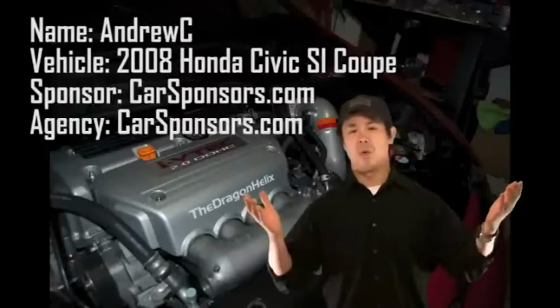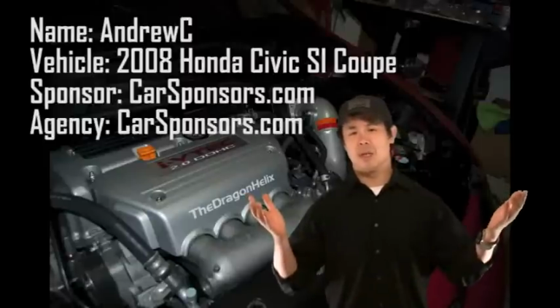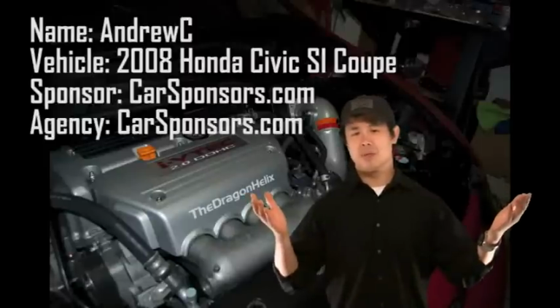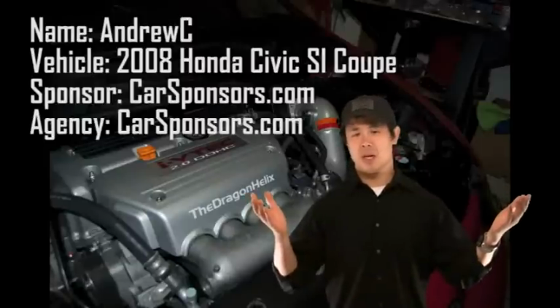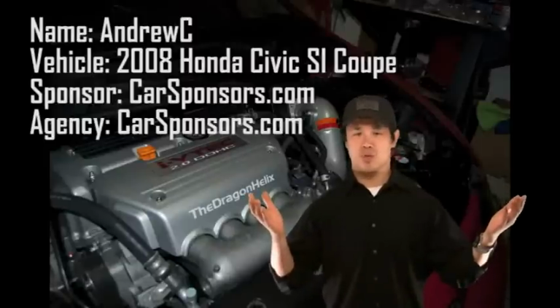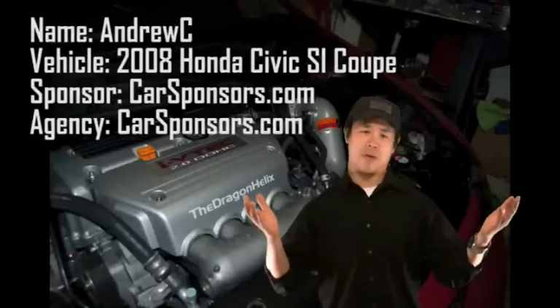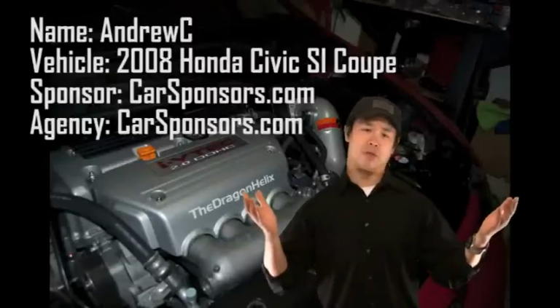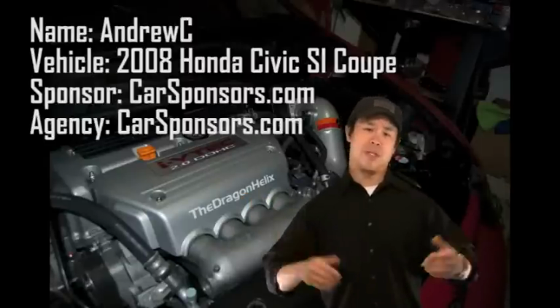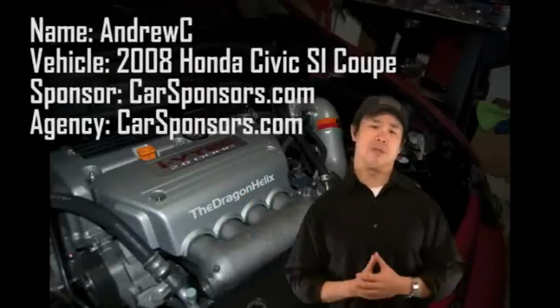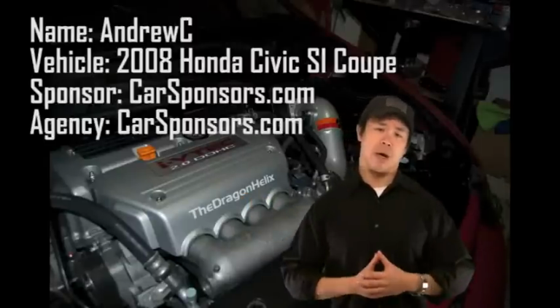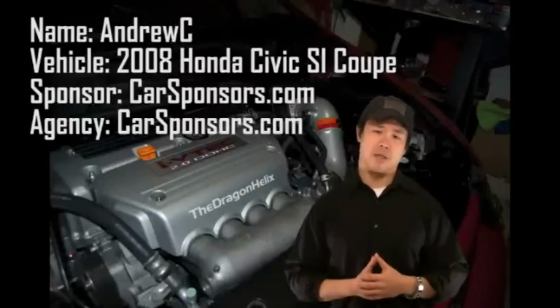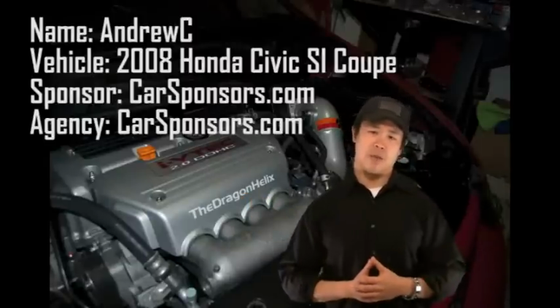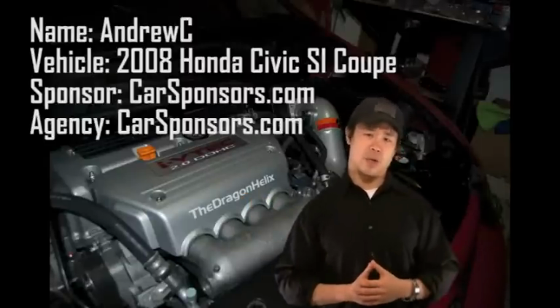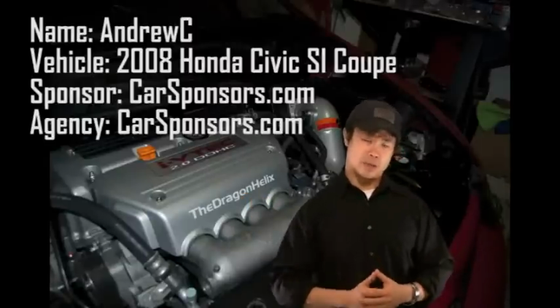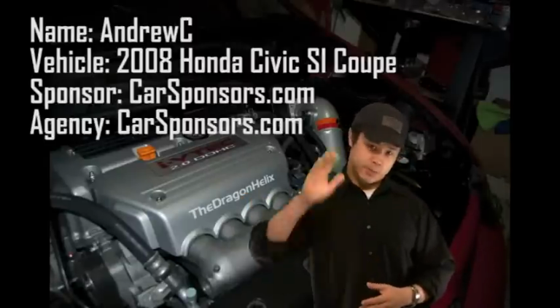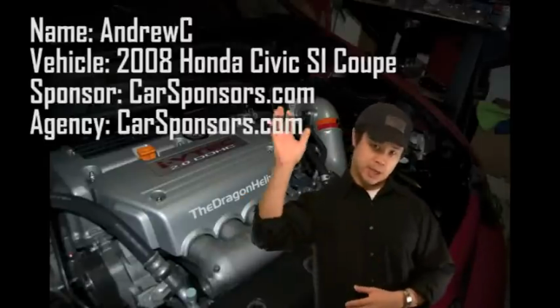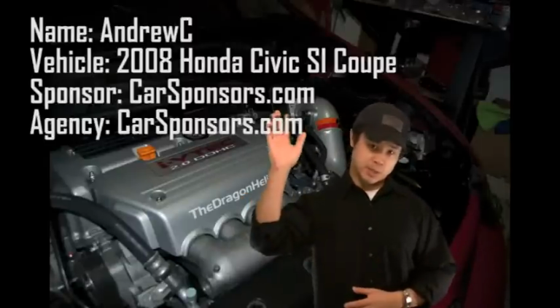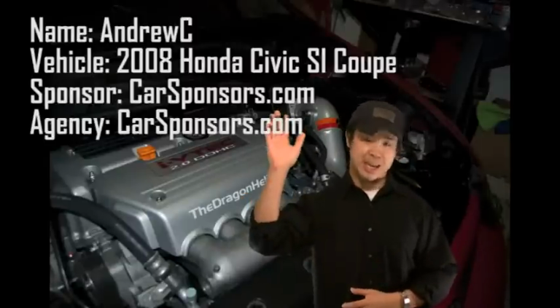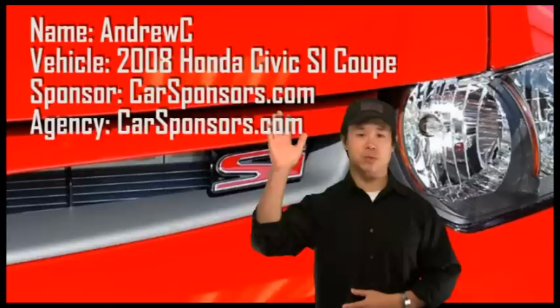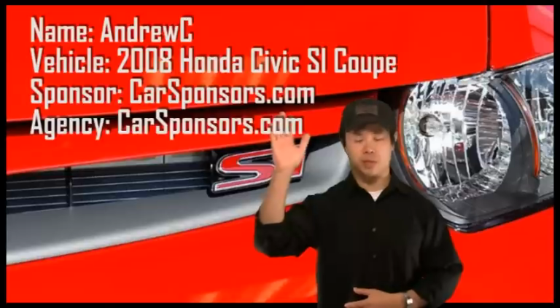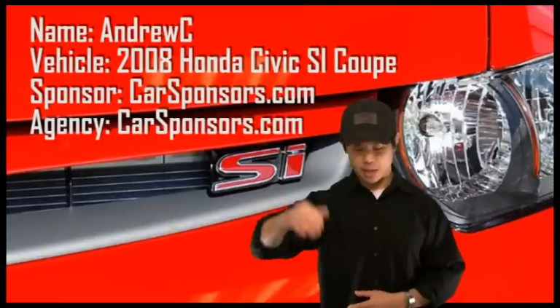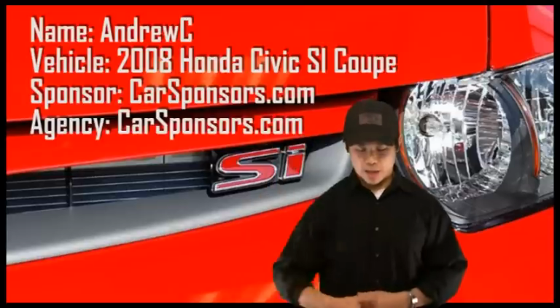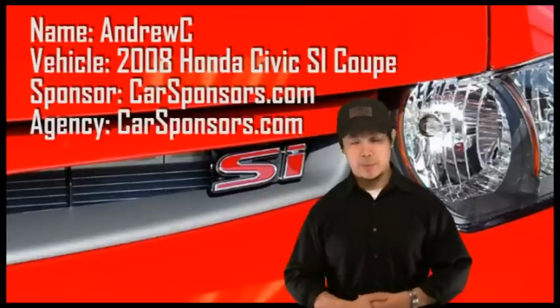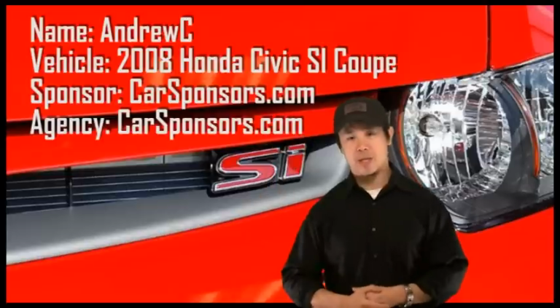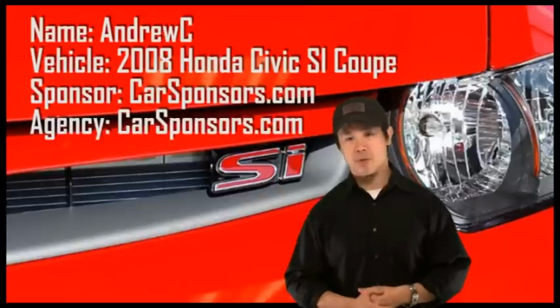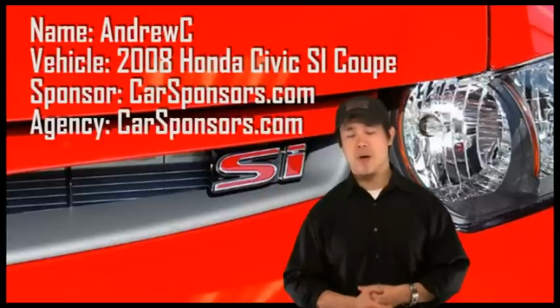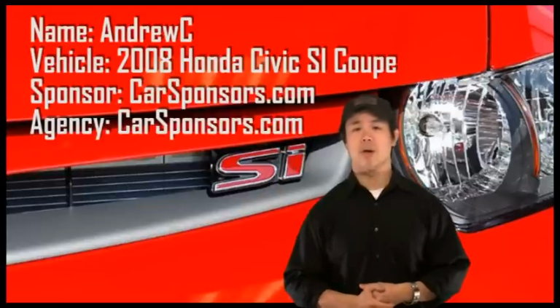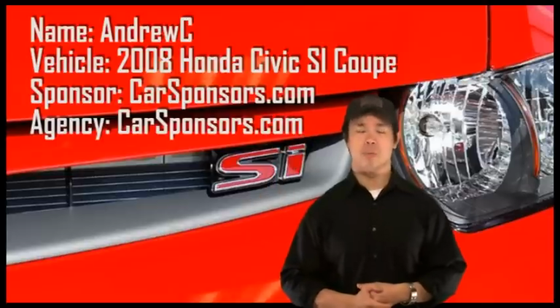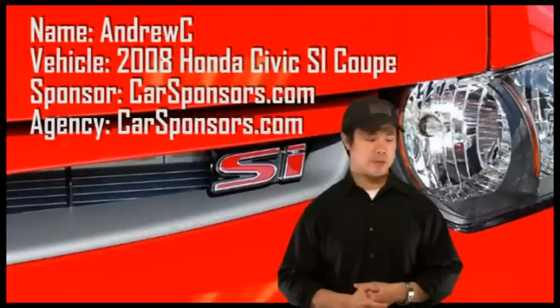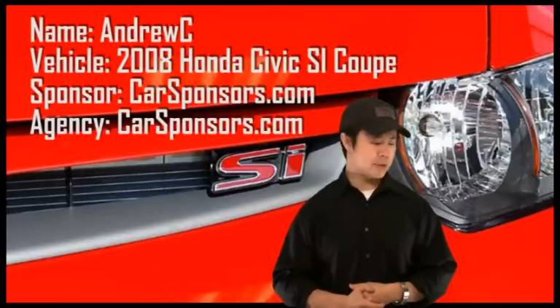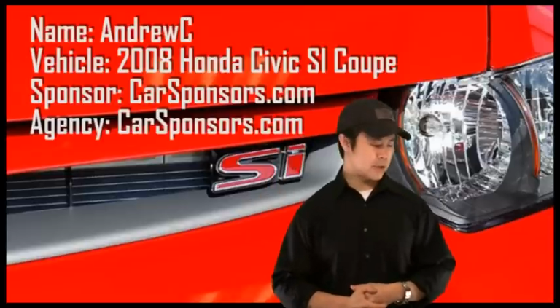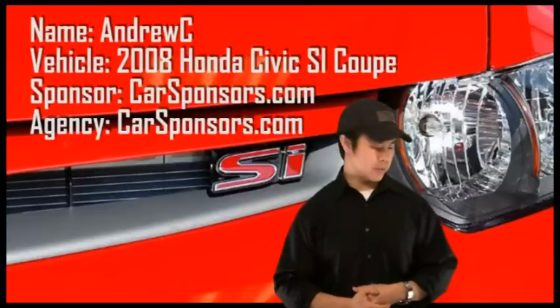What's up drivers, racers, modders, and everyone else. My name is Andrew C and I'm making this video about Carsponsors.com.